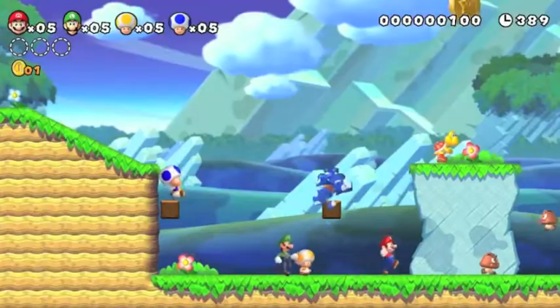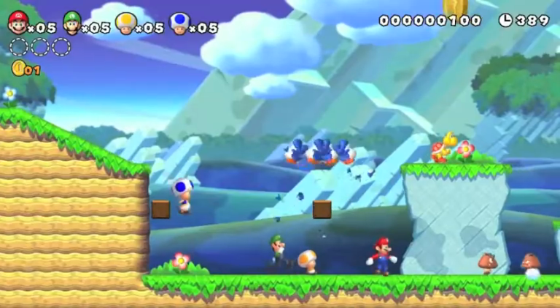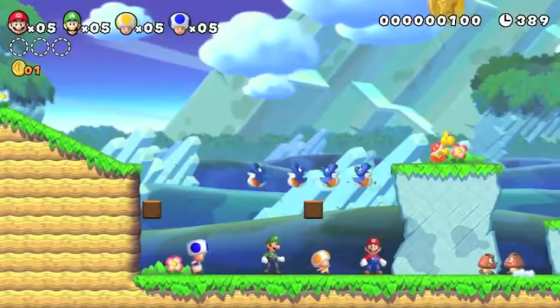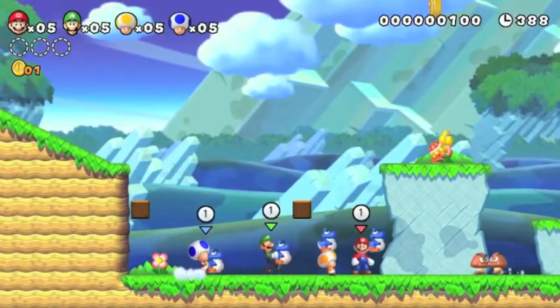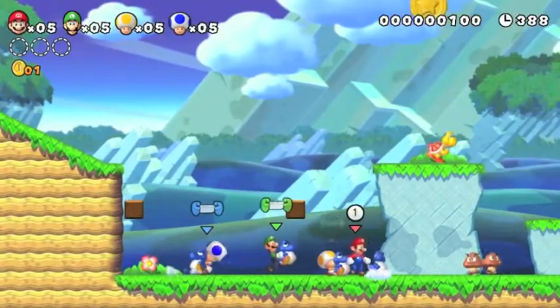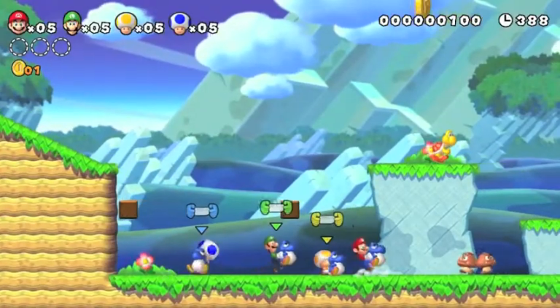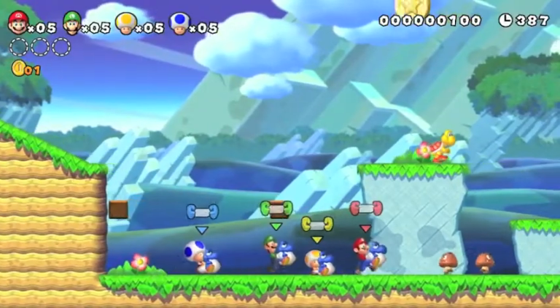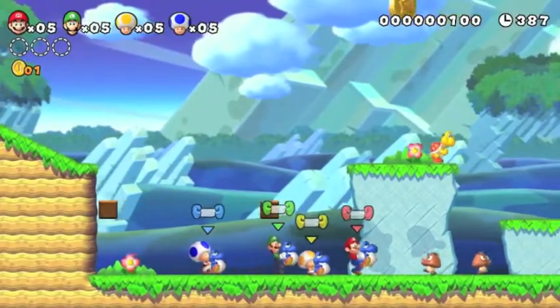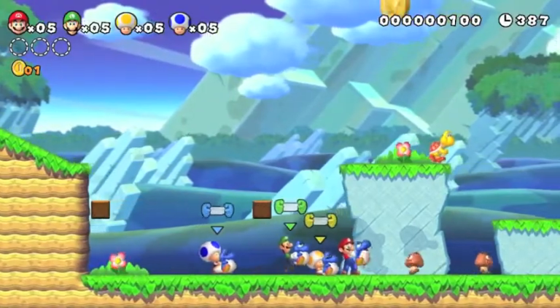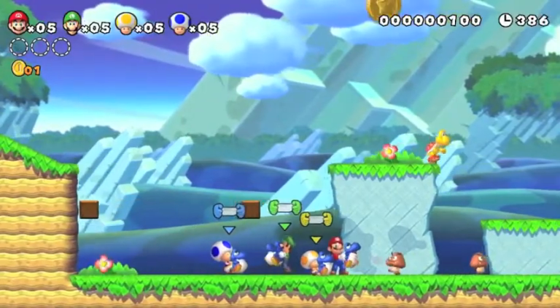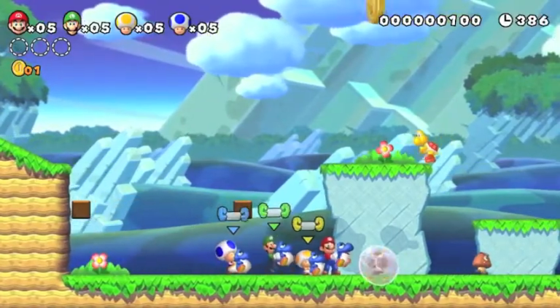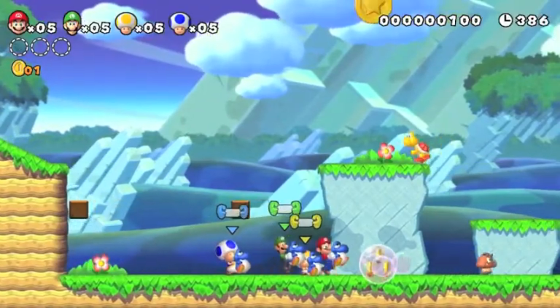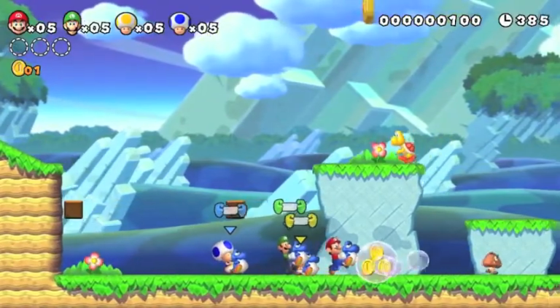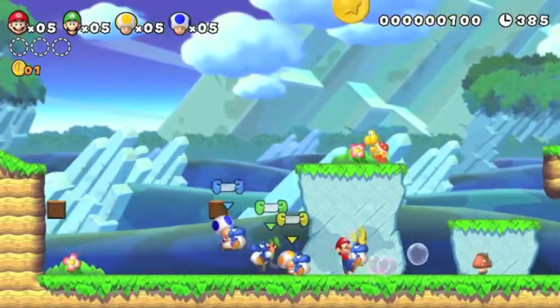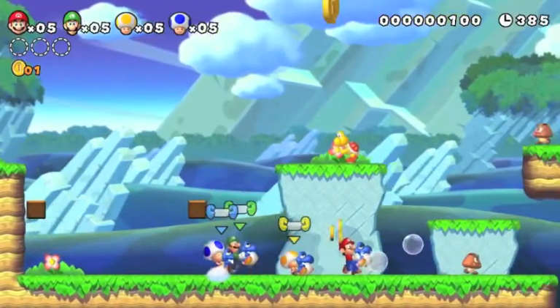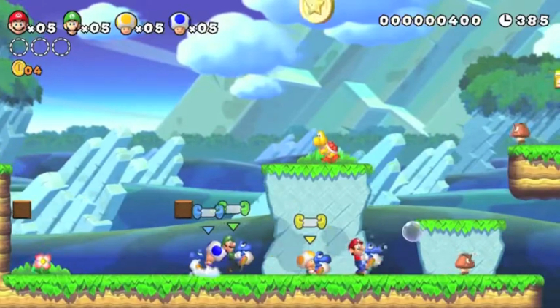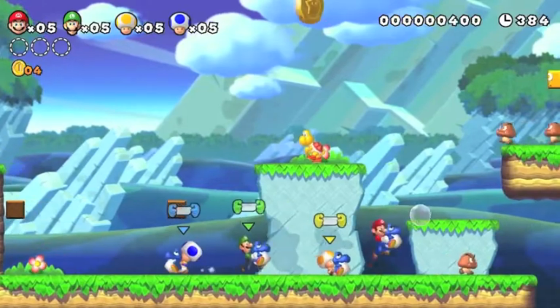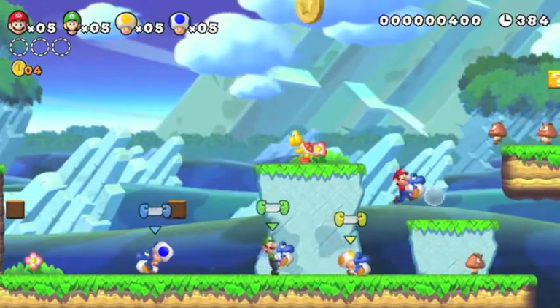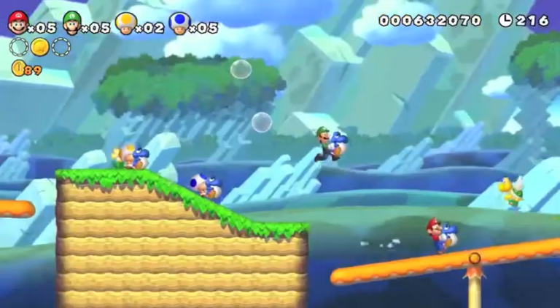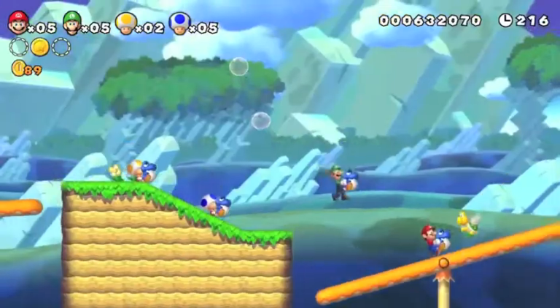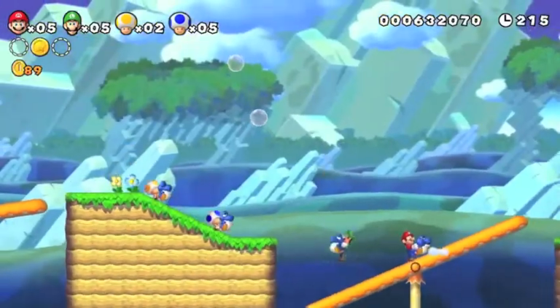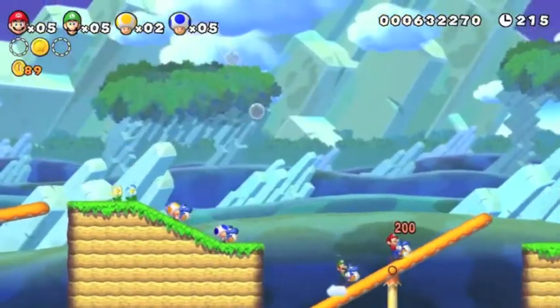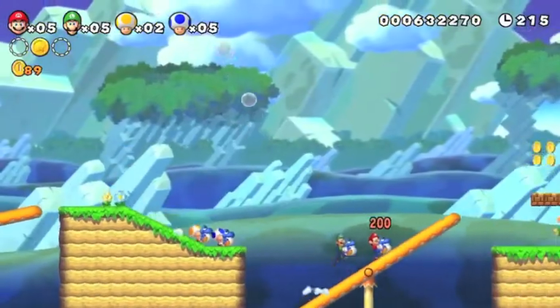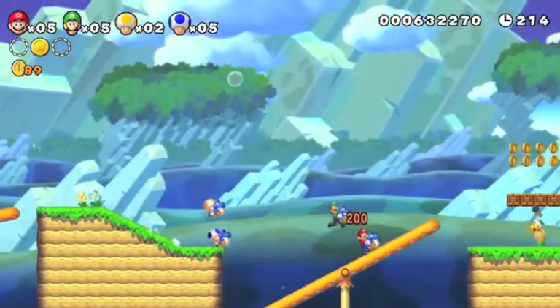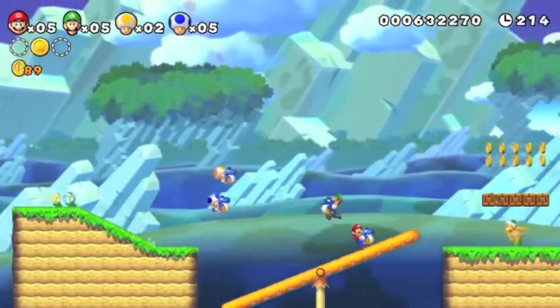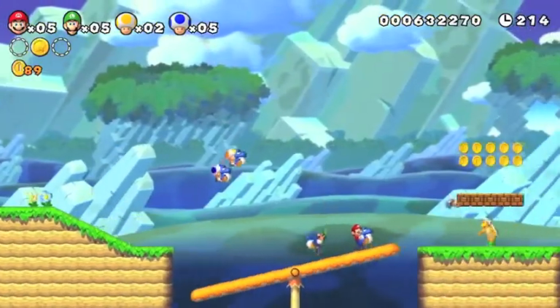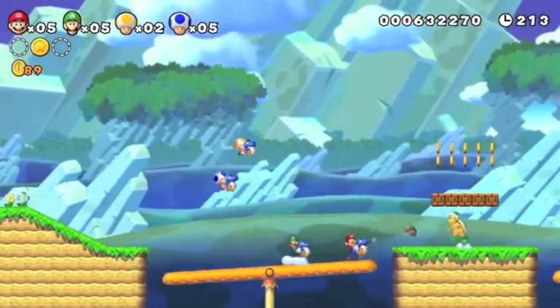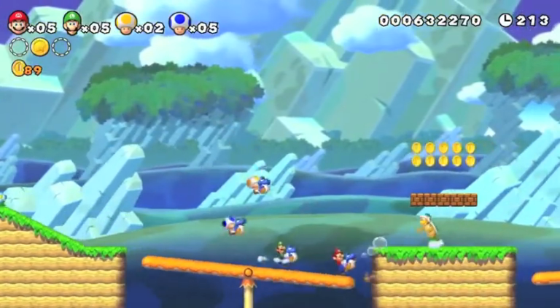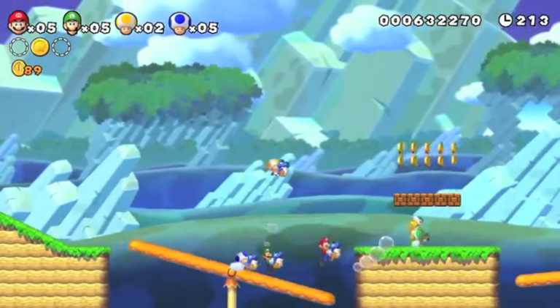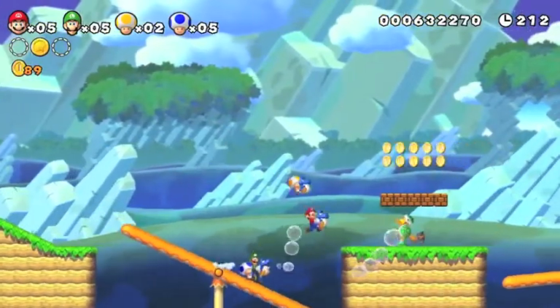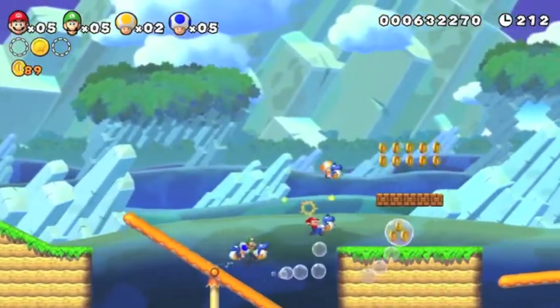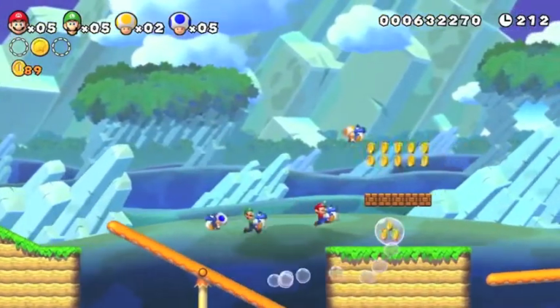In New Super Mario Bros. U, everyone gets to control their own character and work as a group towards completing the same goals.